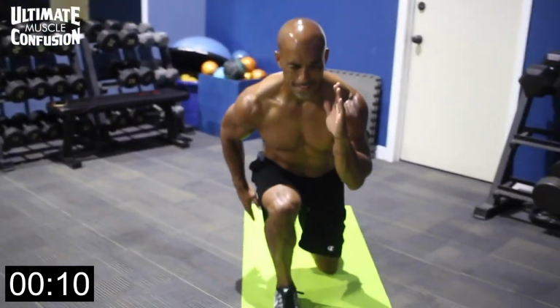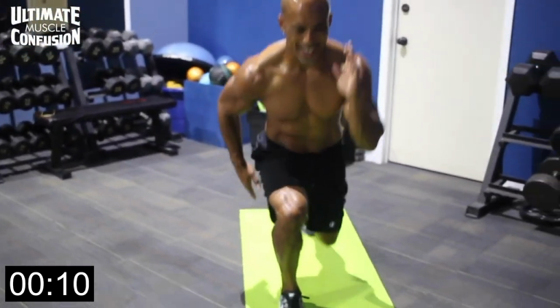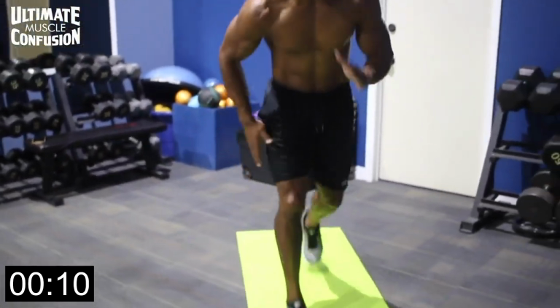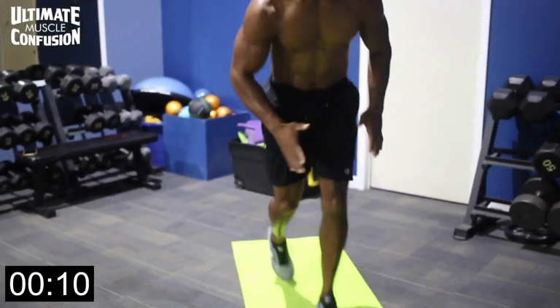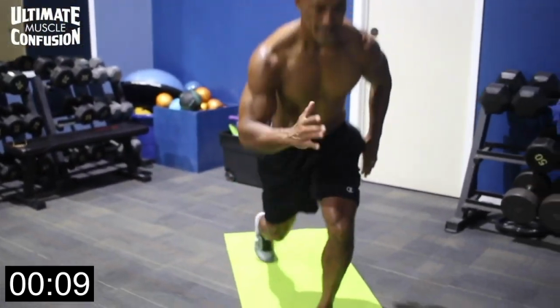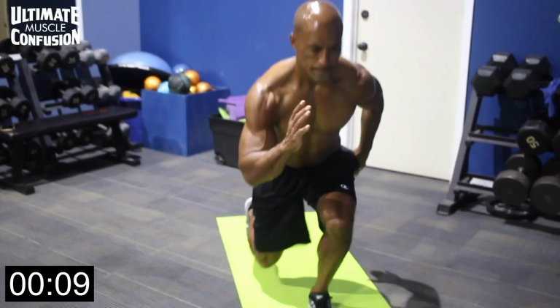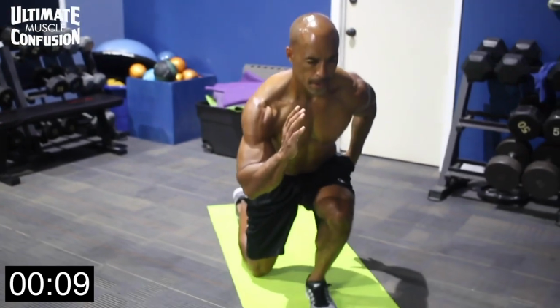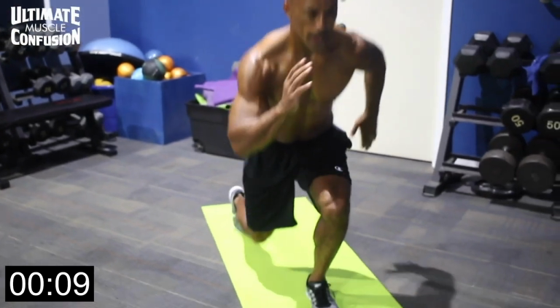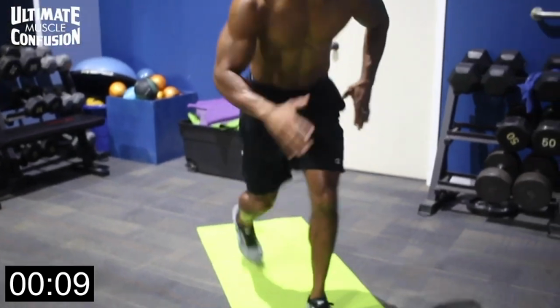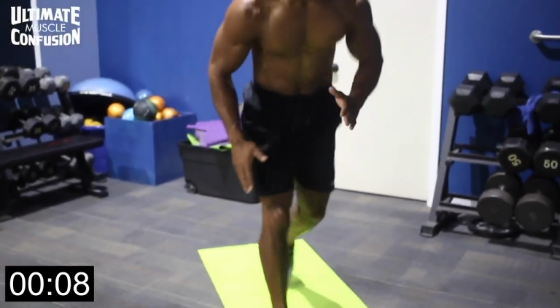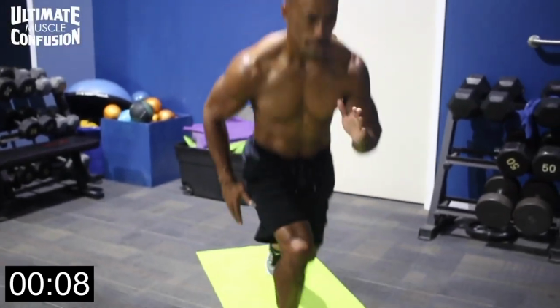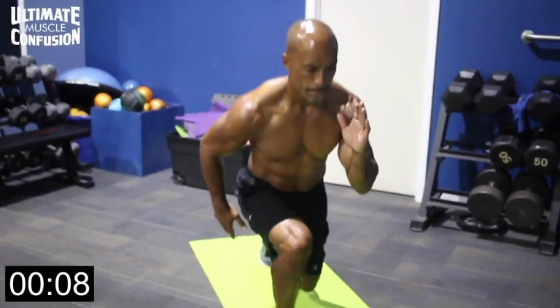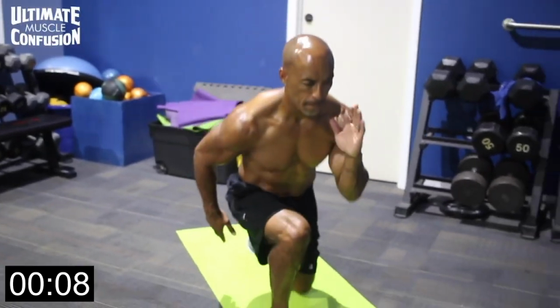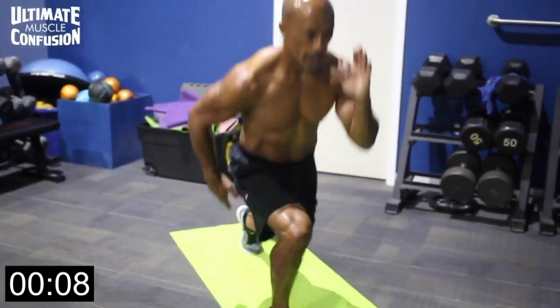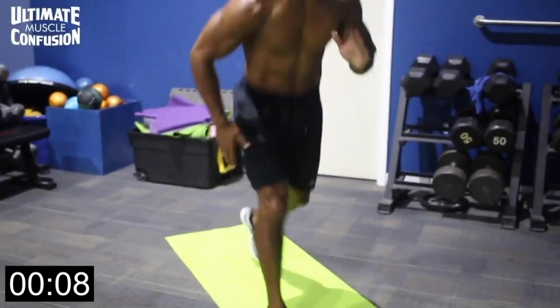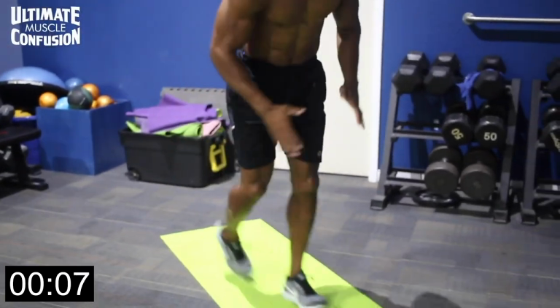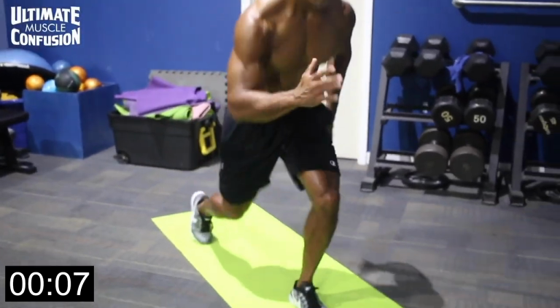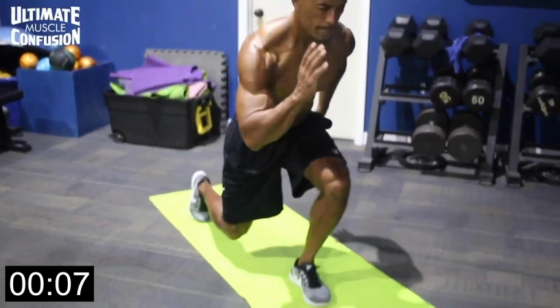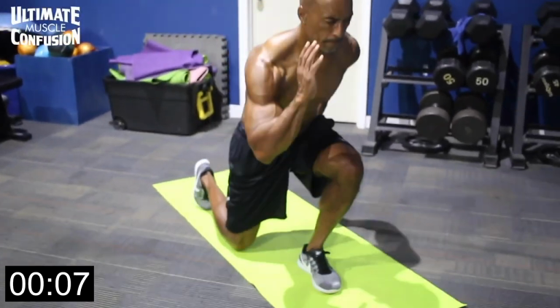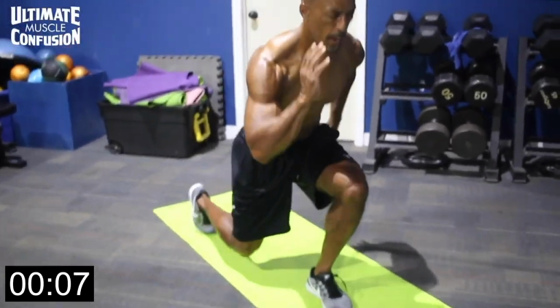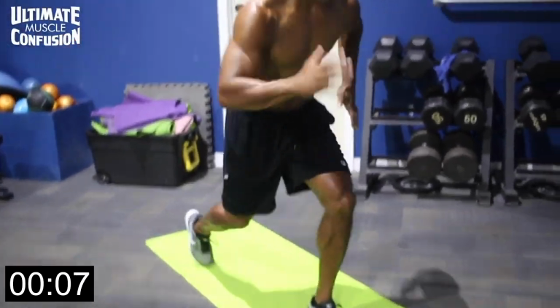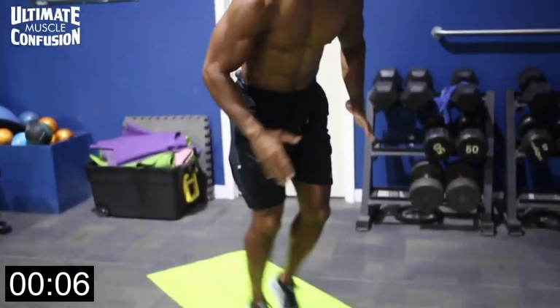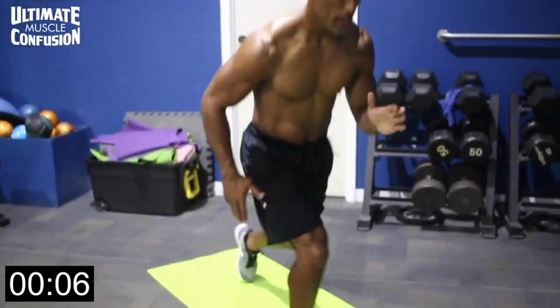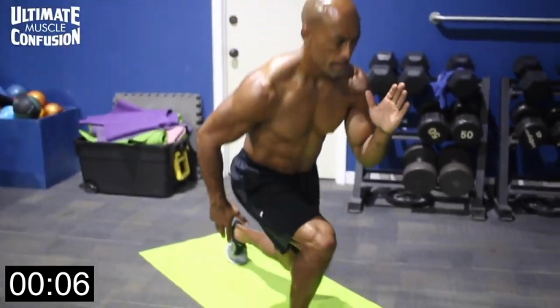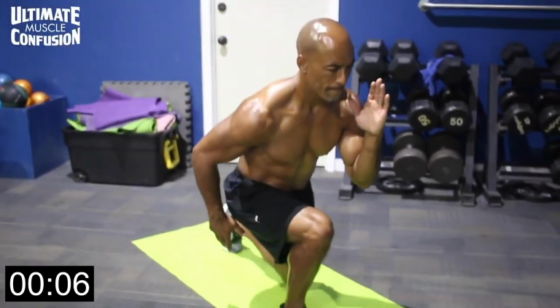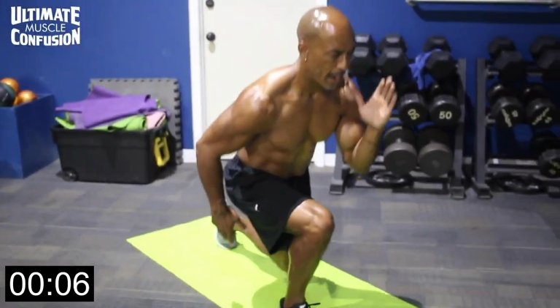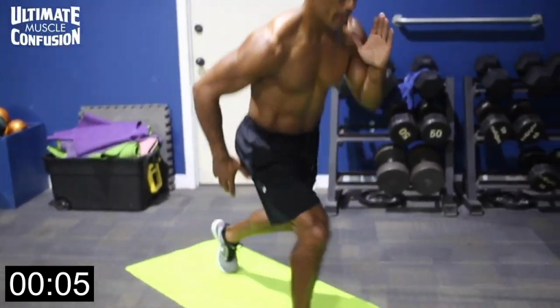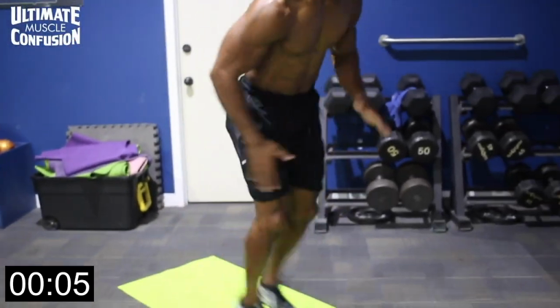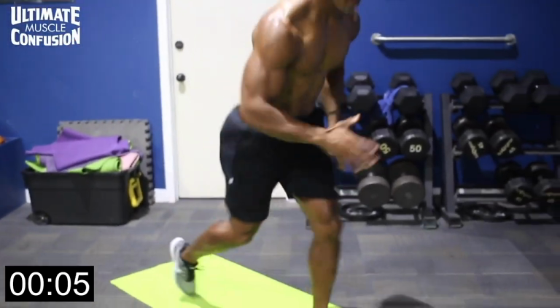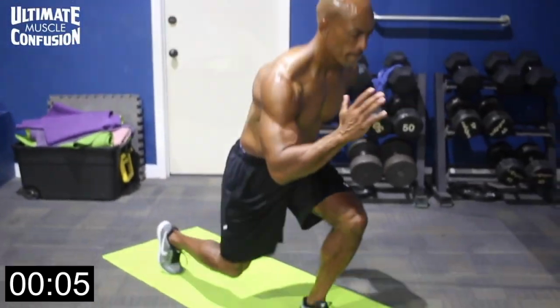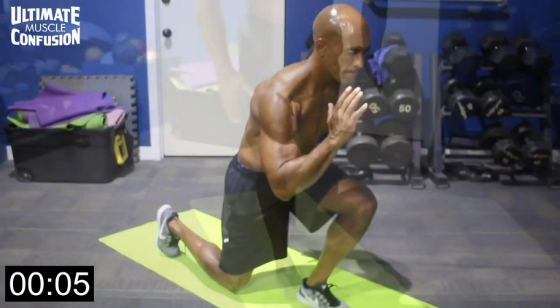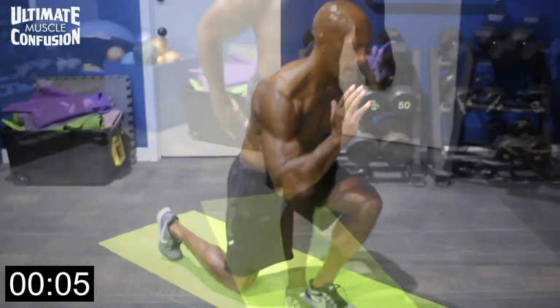Dip down deep each time, alternate — right arm, left leg, left arm, right leg. Get down deep.